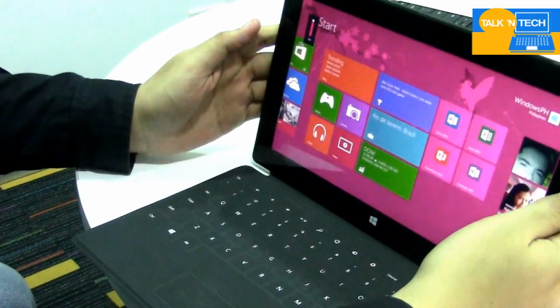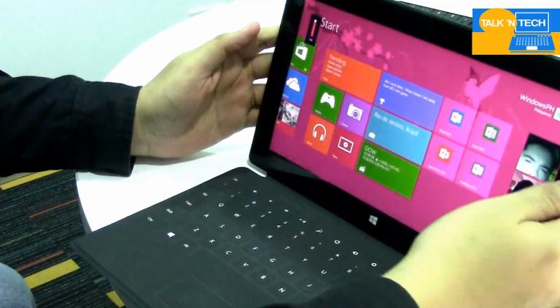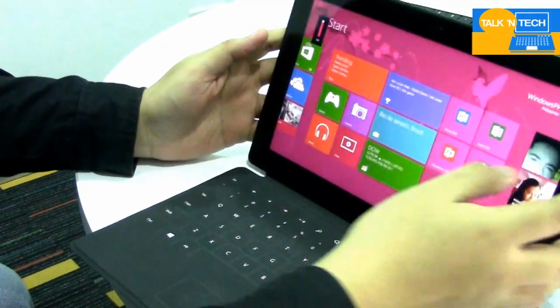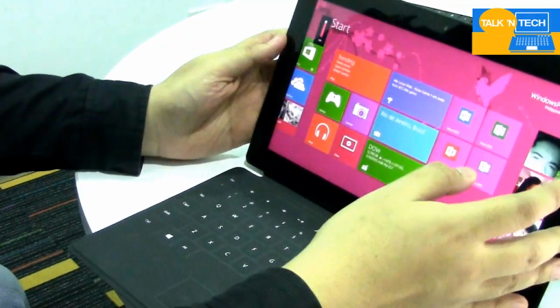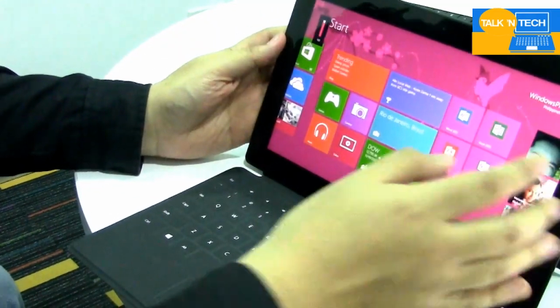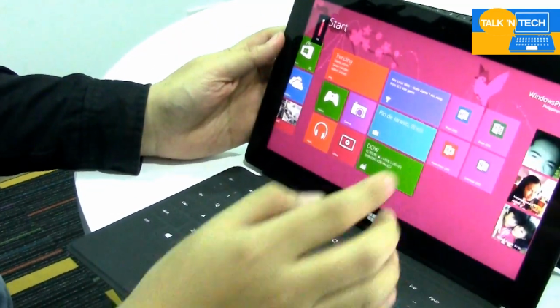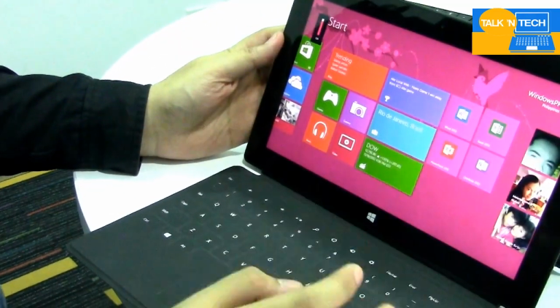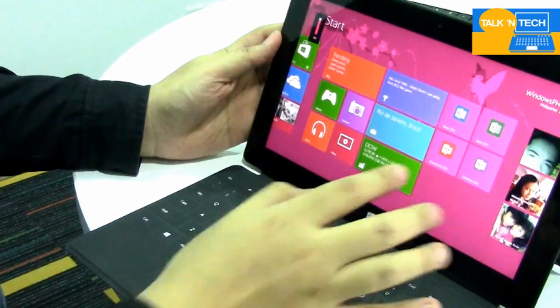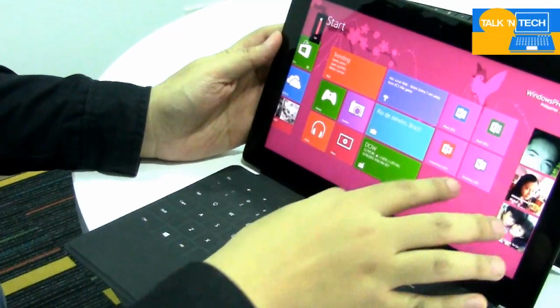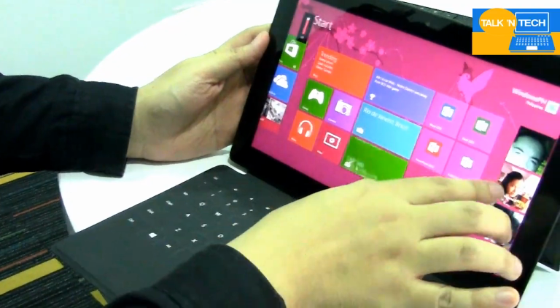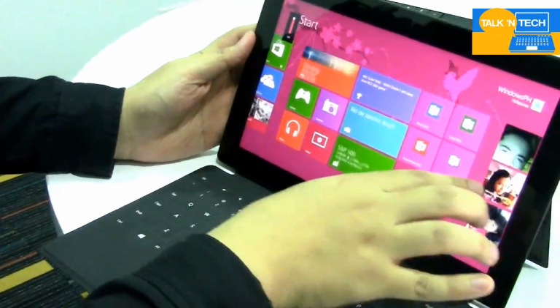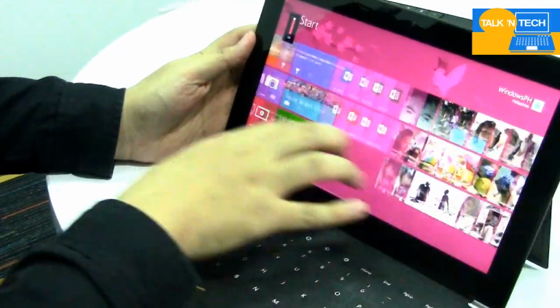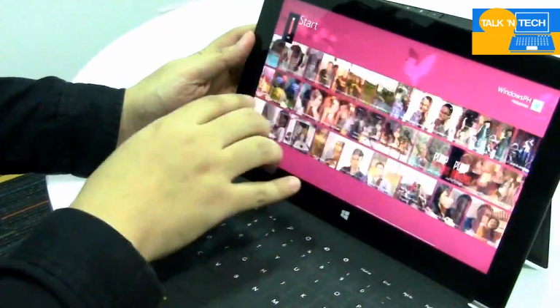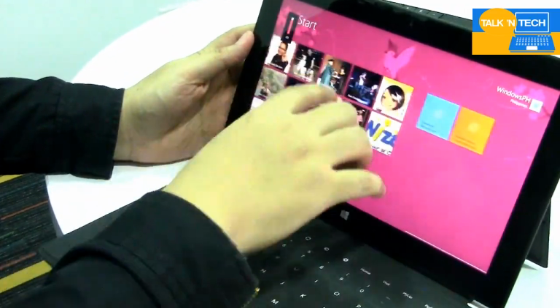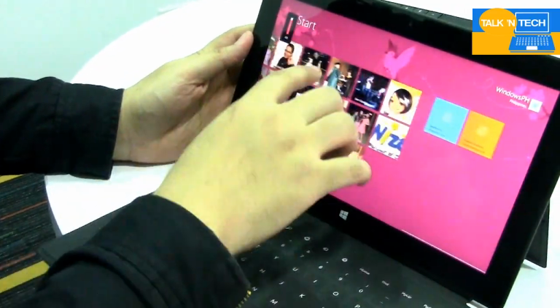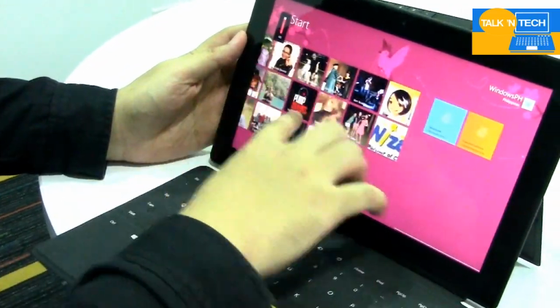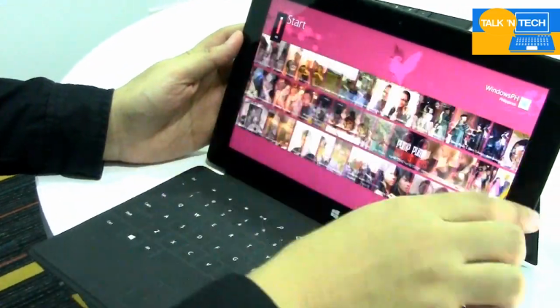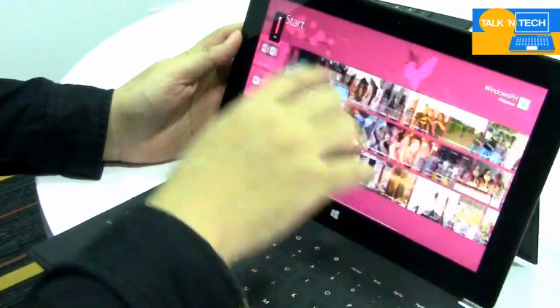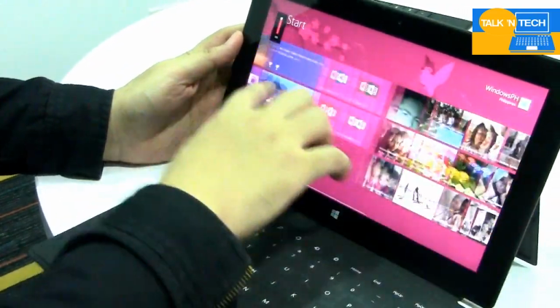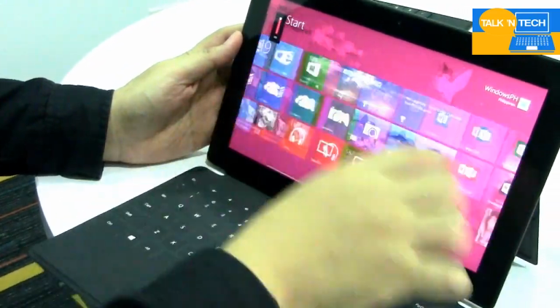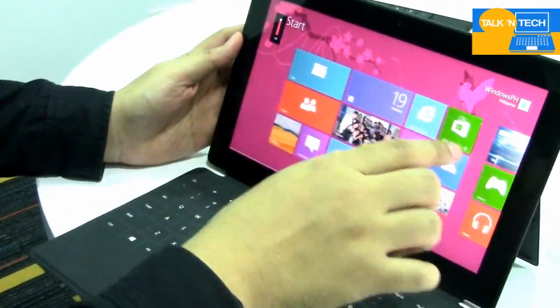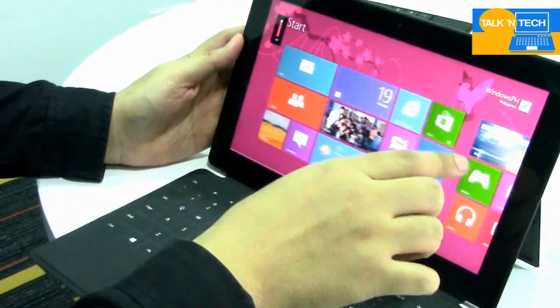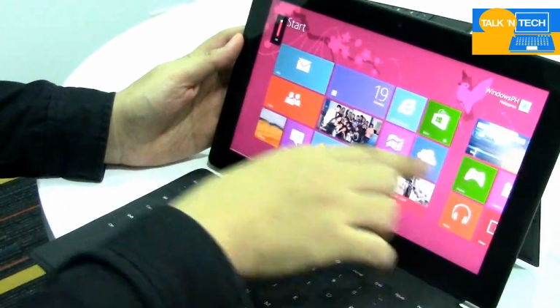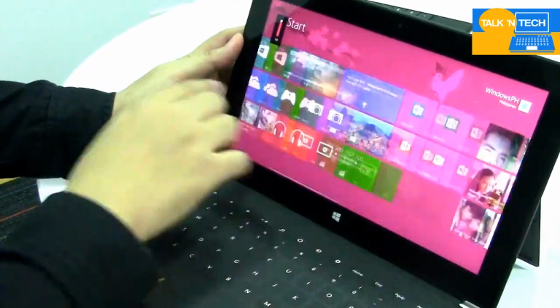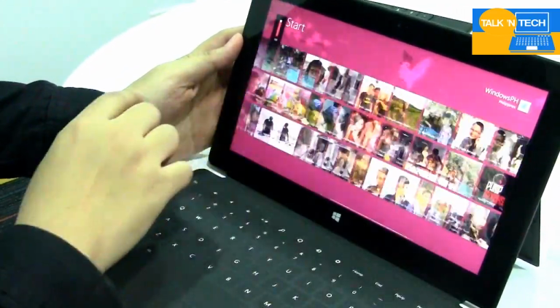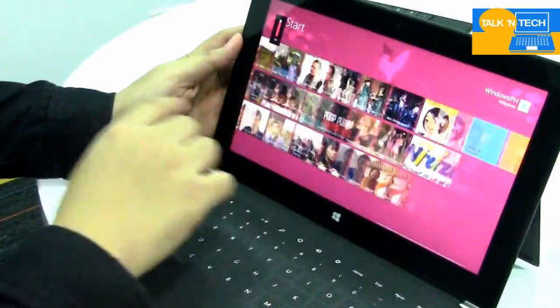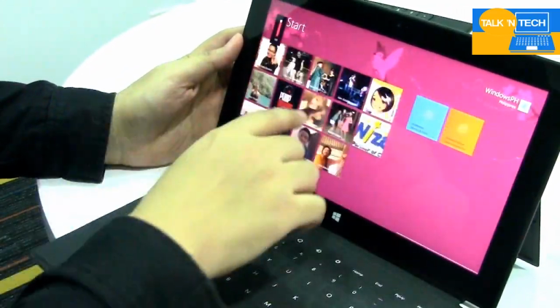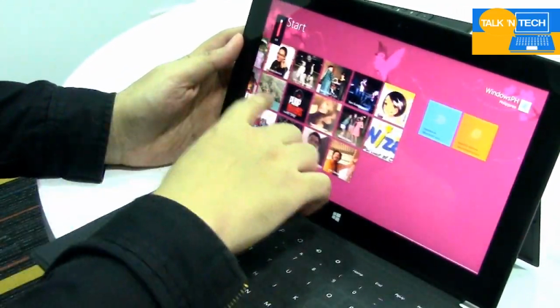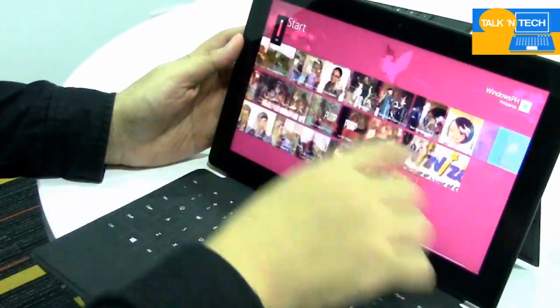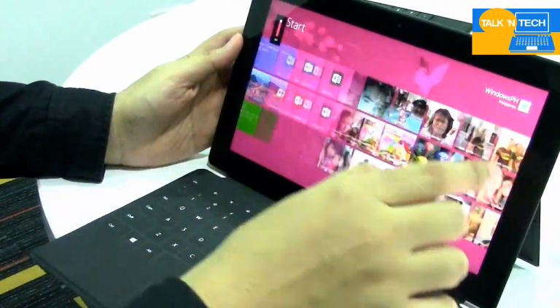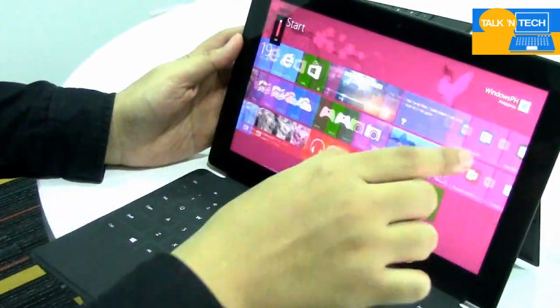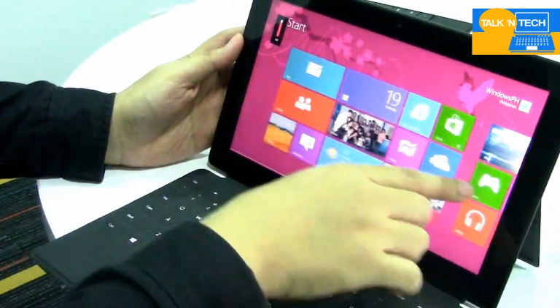As you can see, the tablet is very smooth with no noticeable lag.